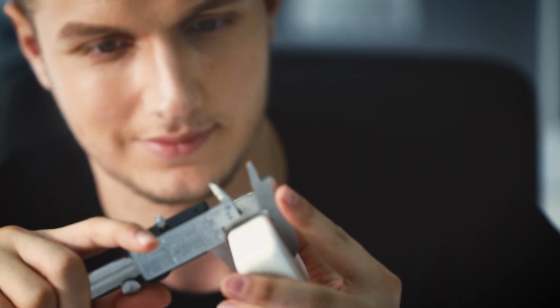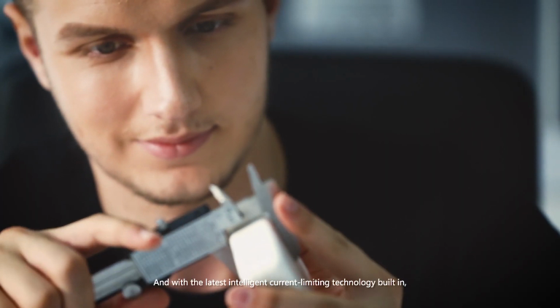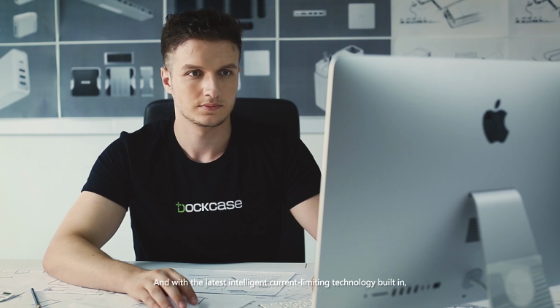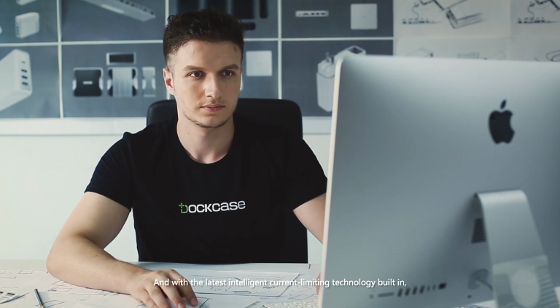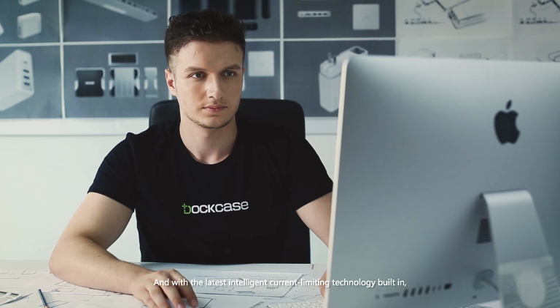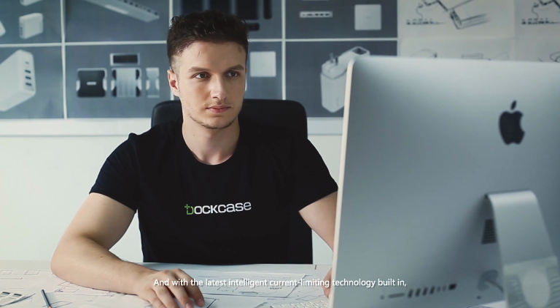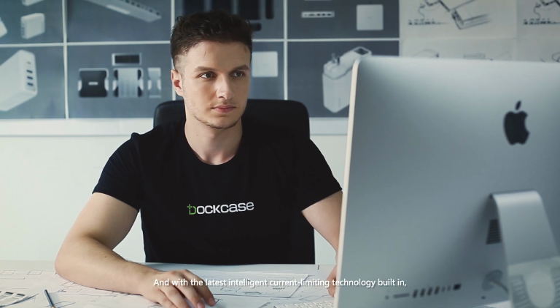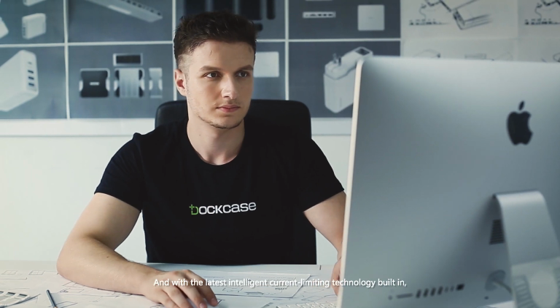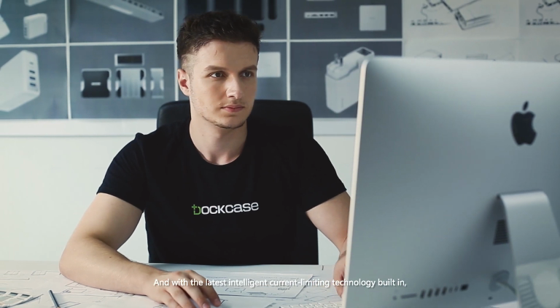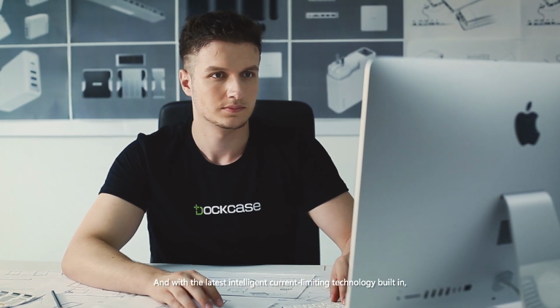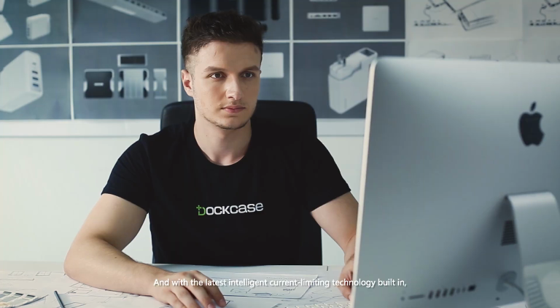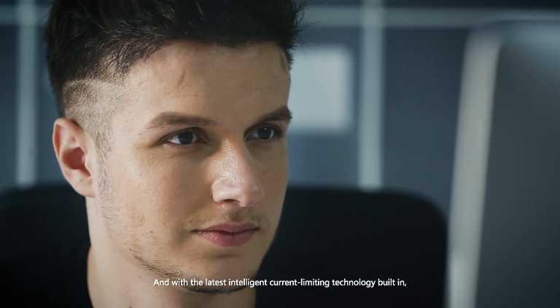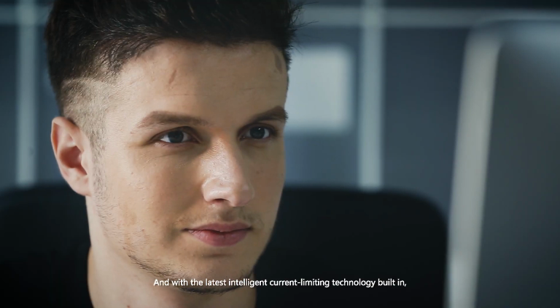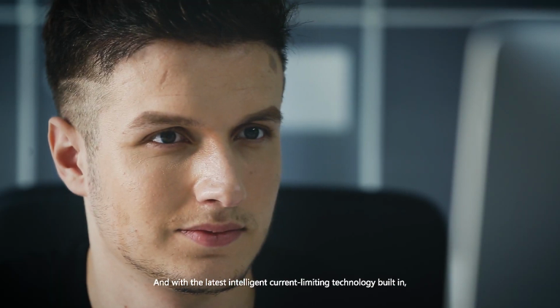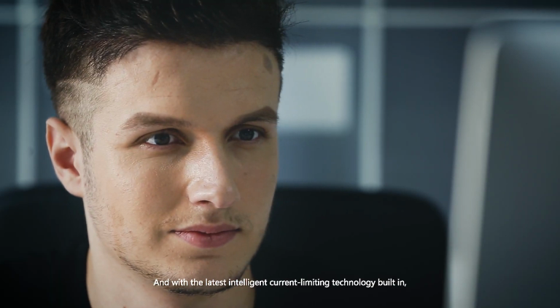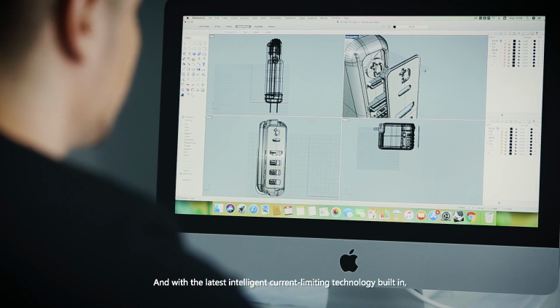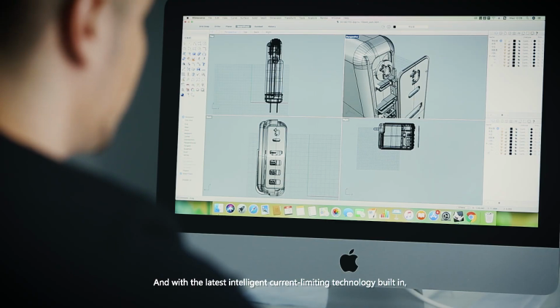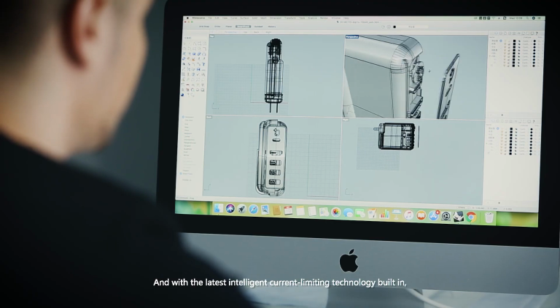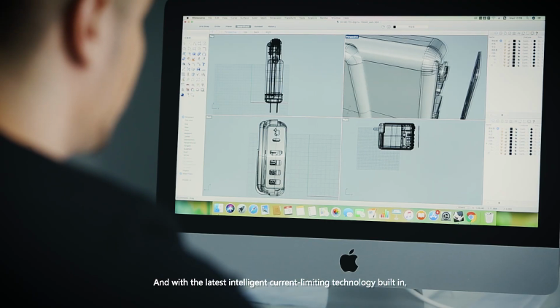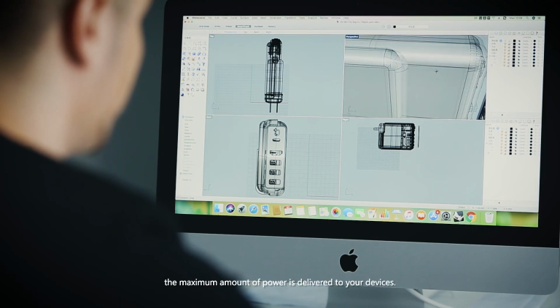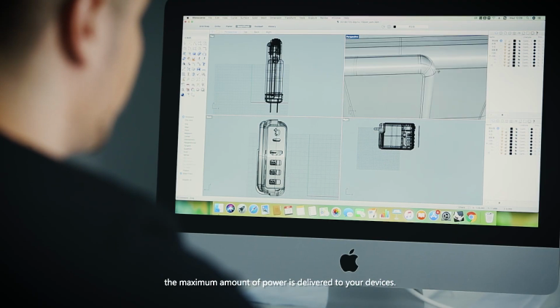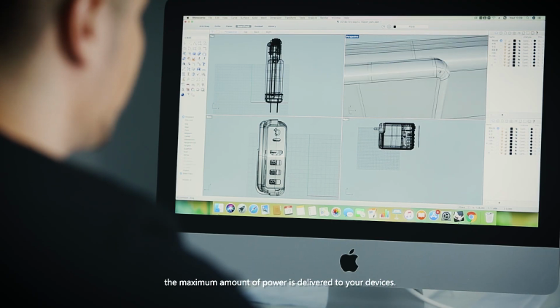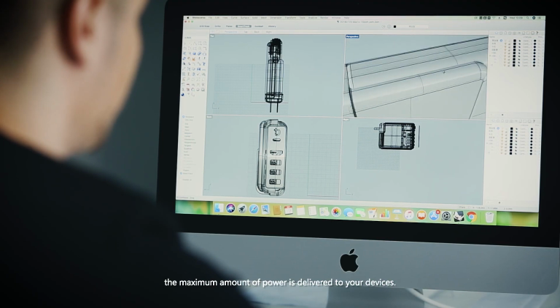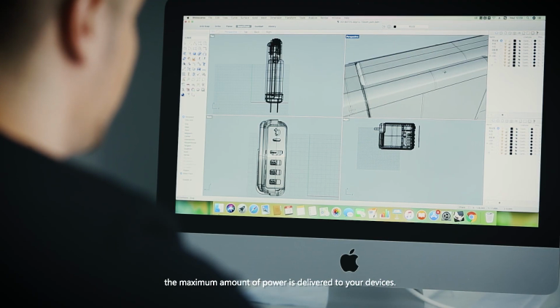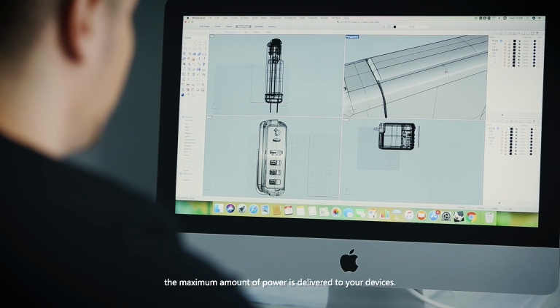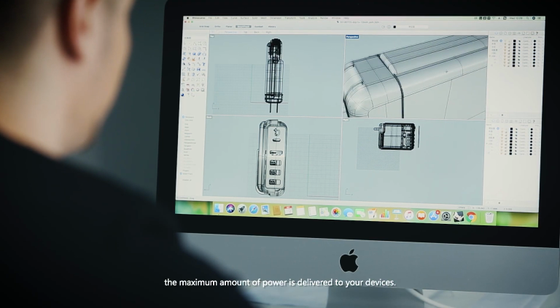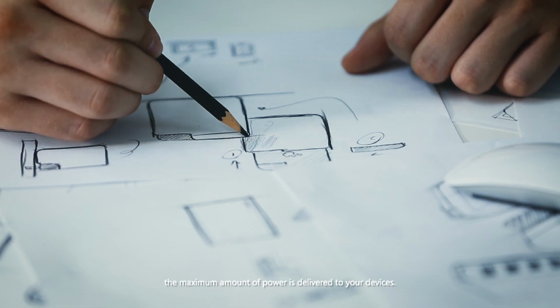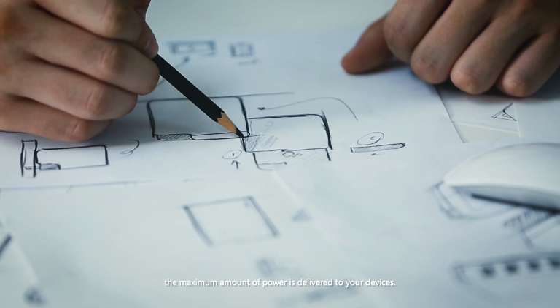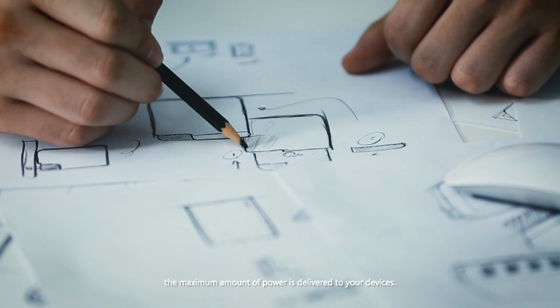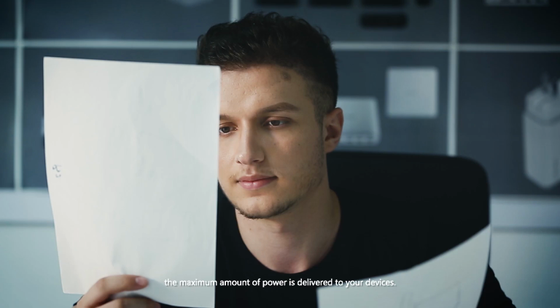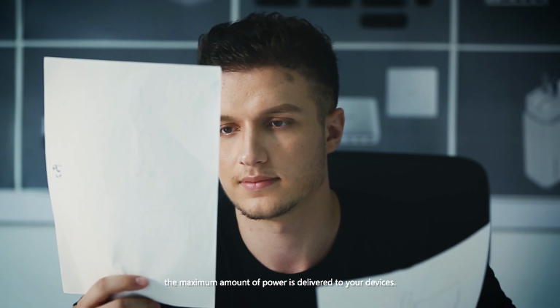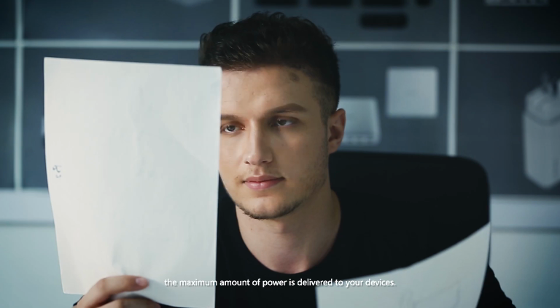With the latest intelligent current-limiting technology built in, the maximum amount of power is delivered to your devices.